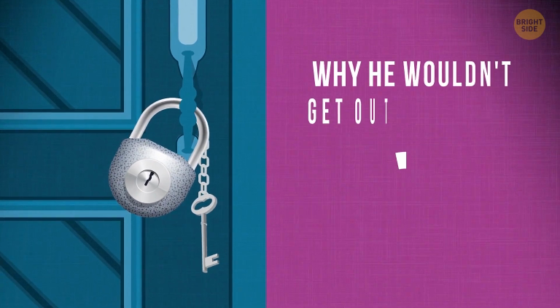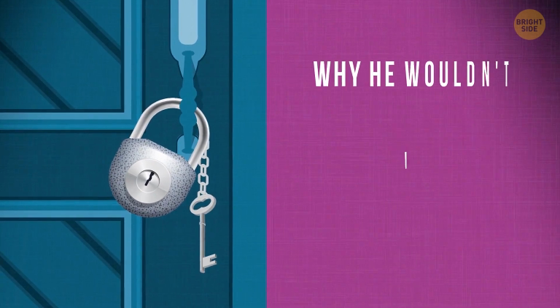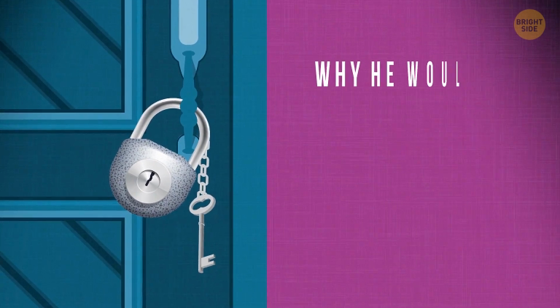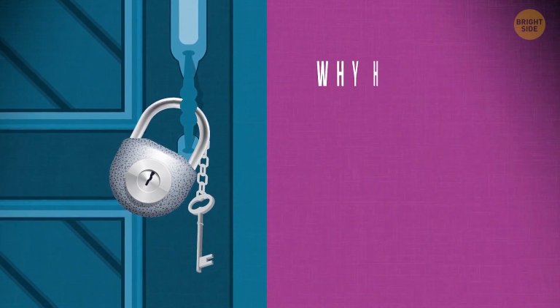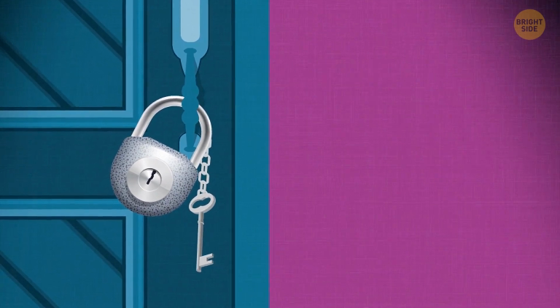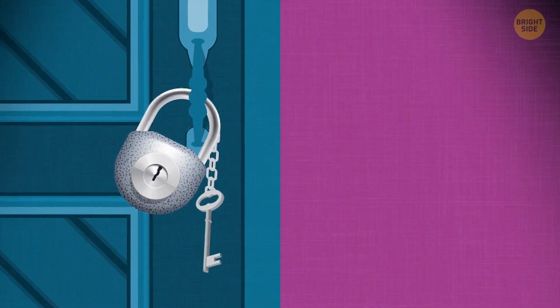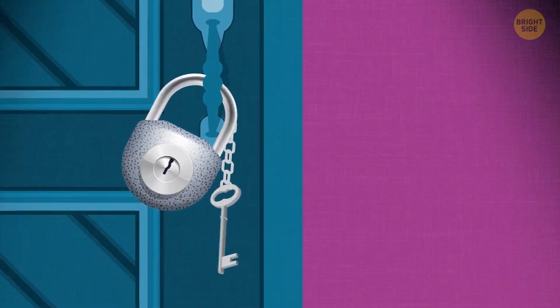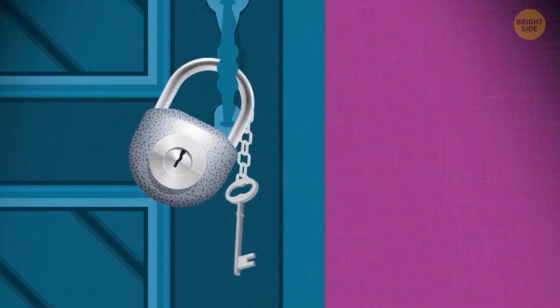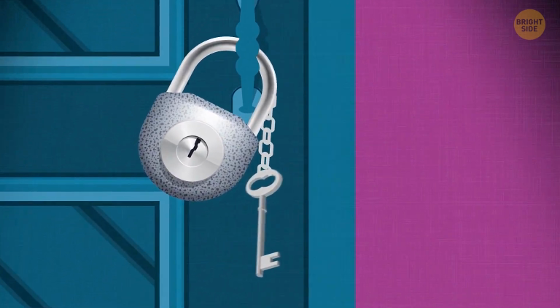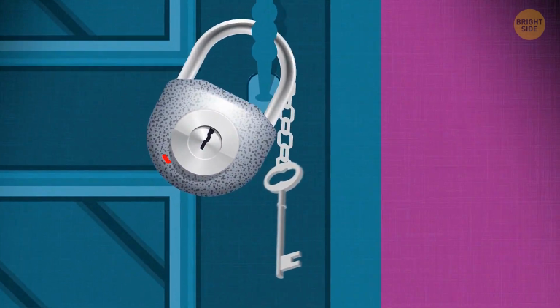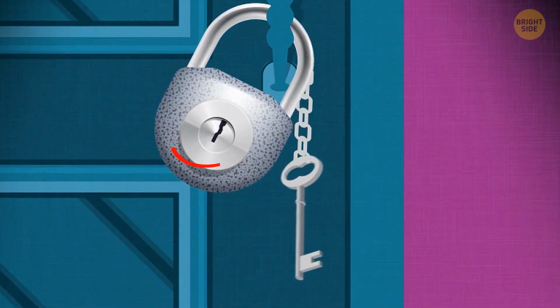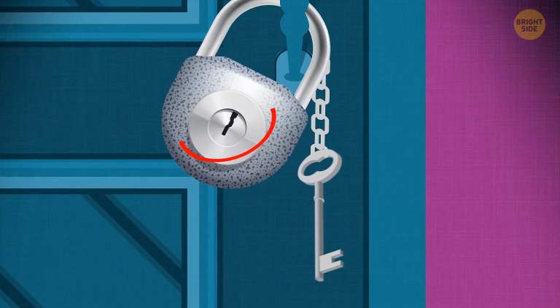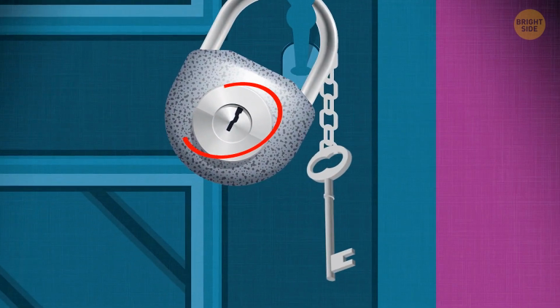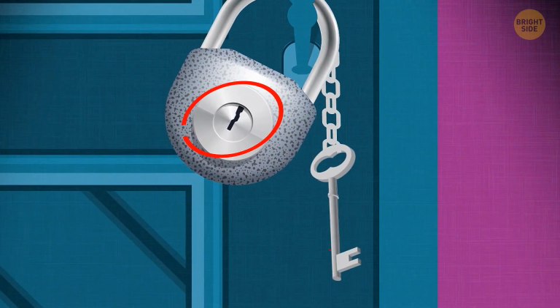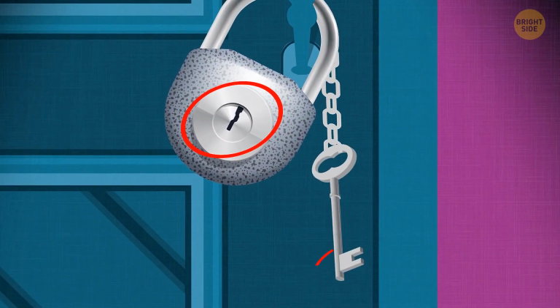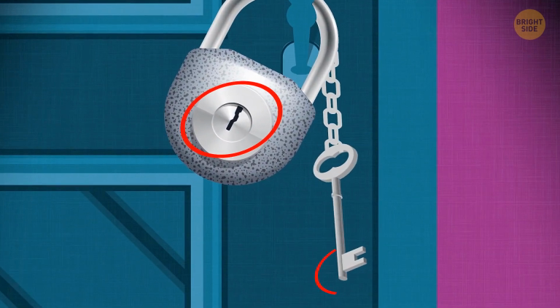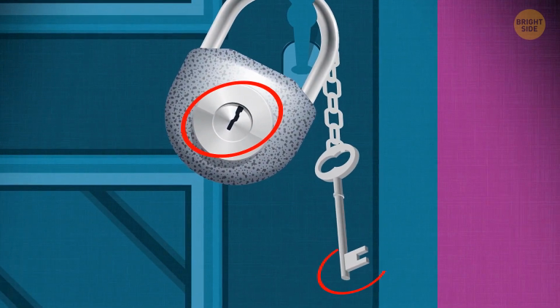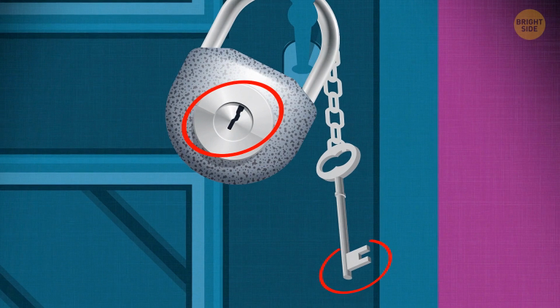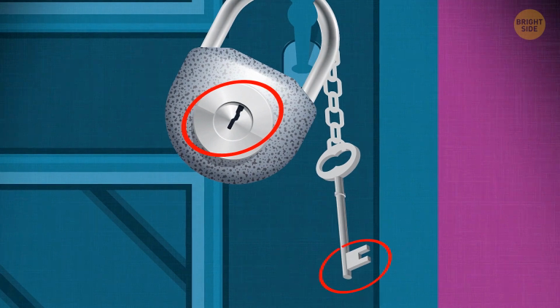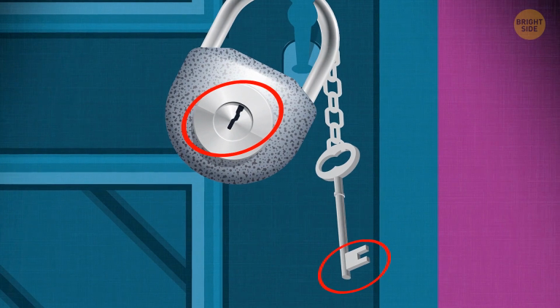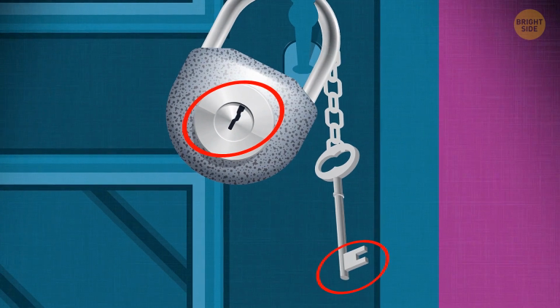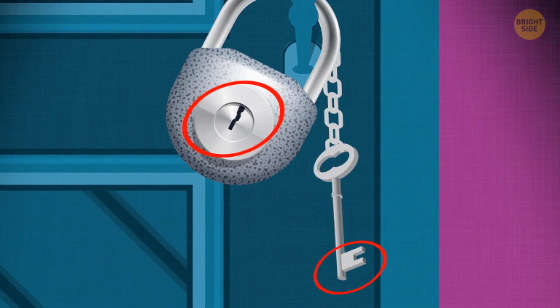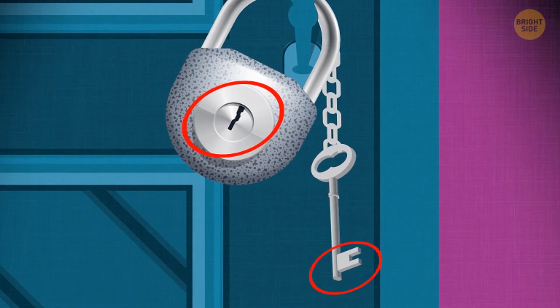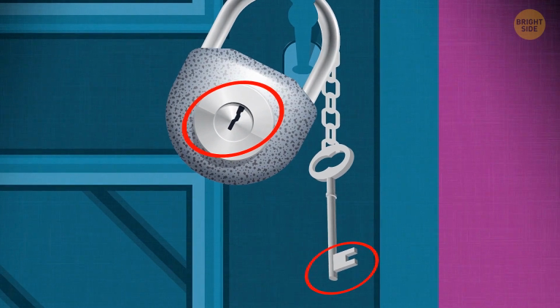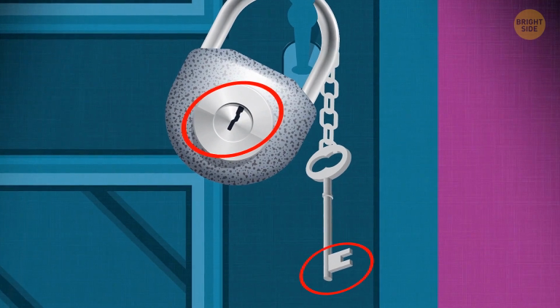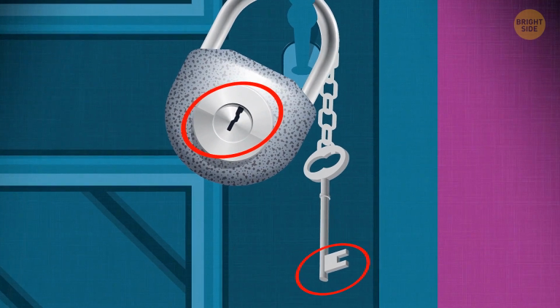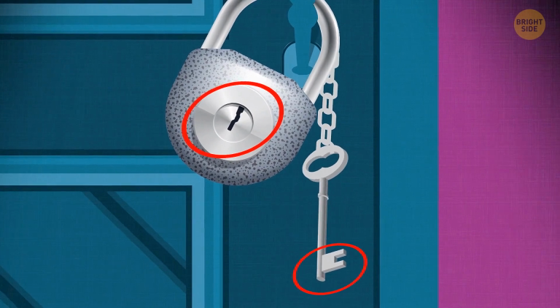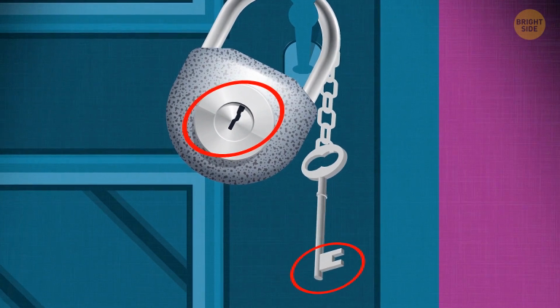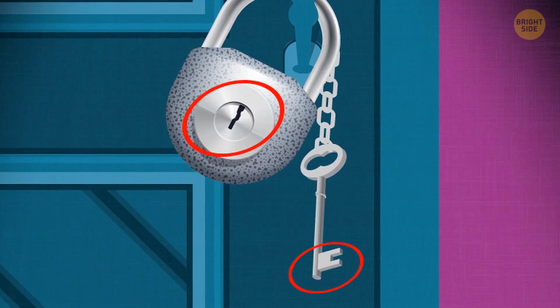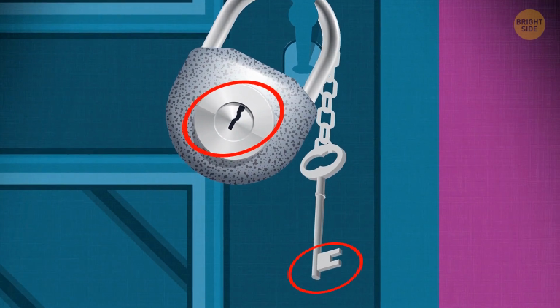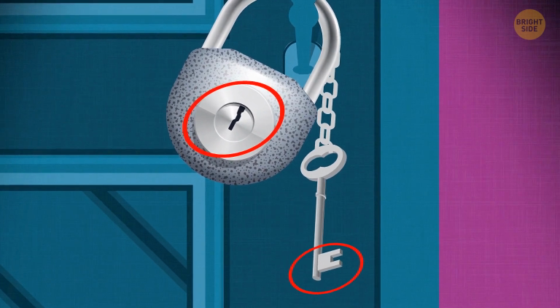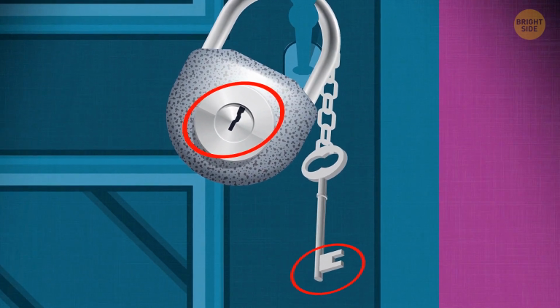The key has a different pattern — it won't fit in the lock. Vincent needs to look for another way to escape.